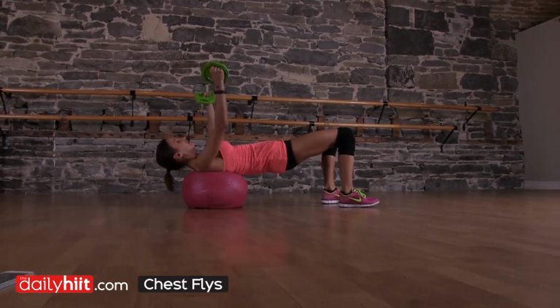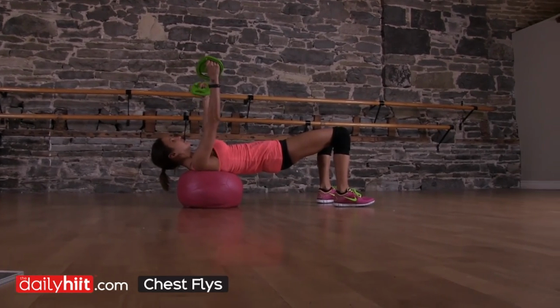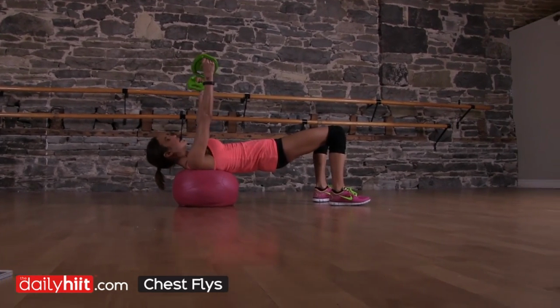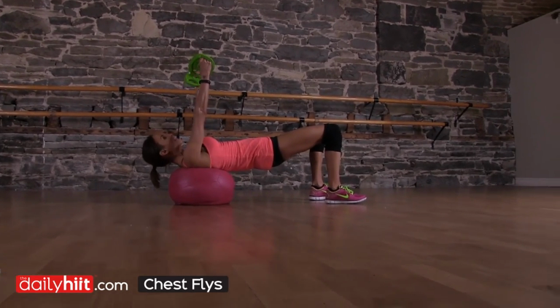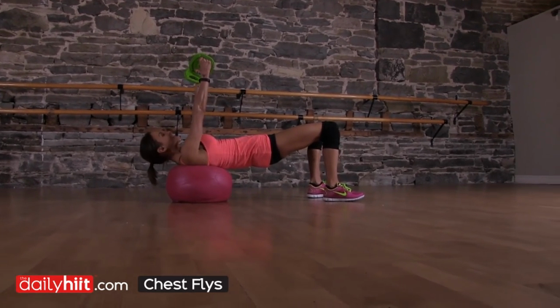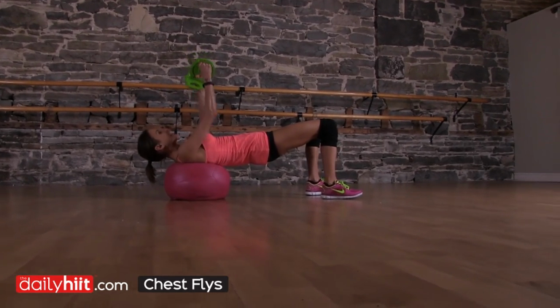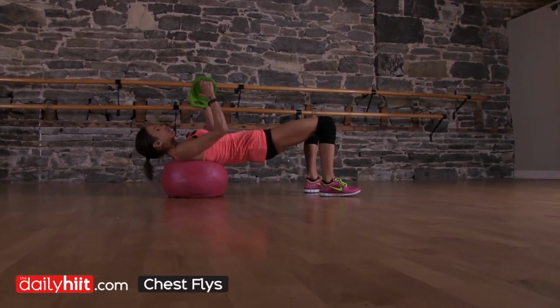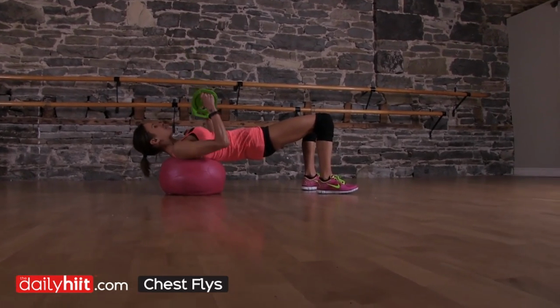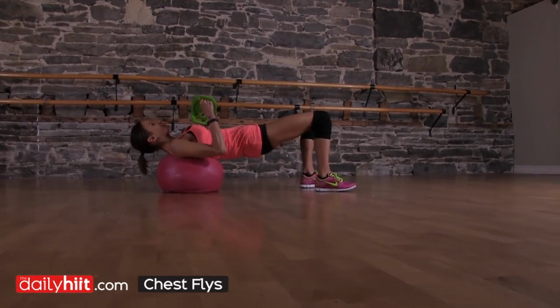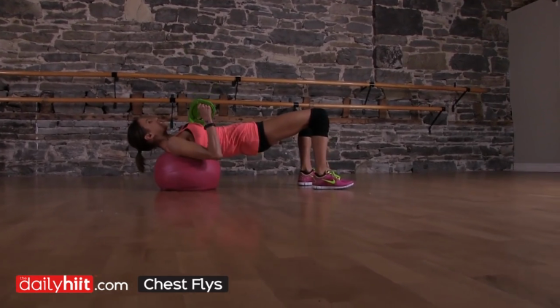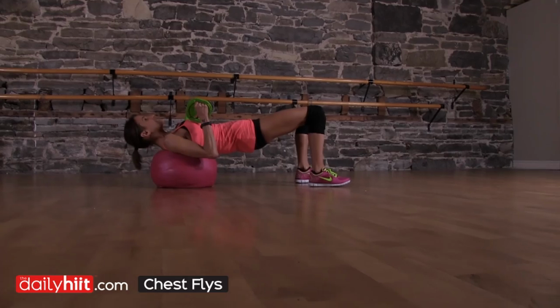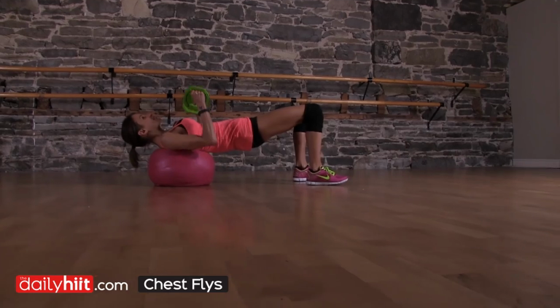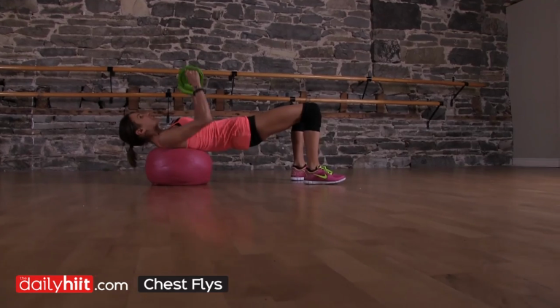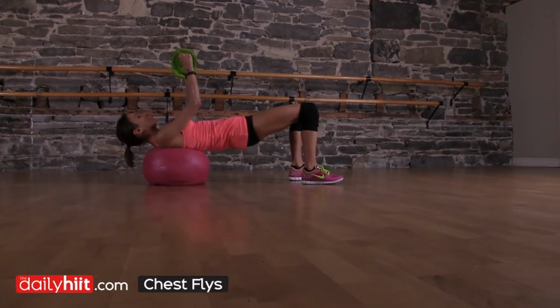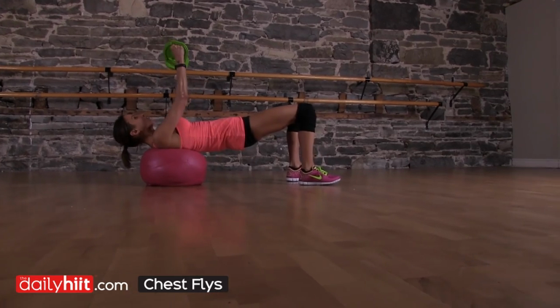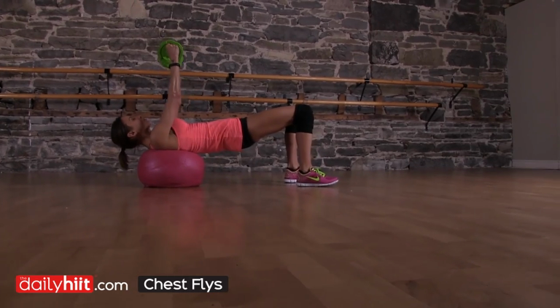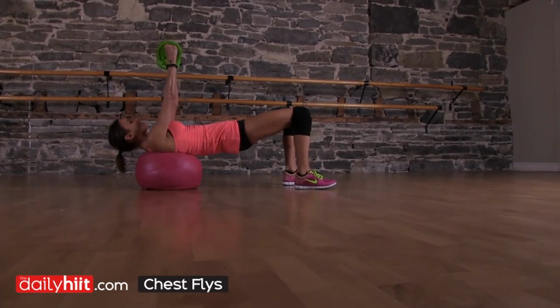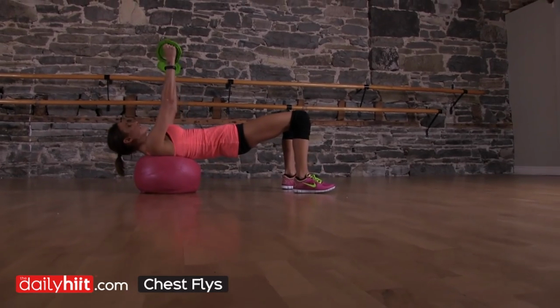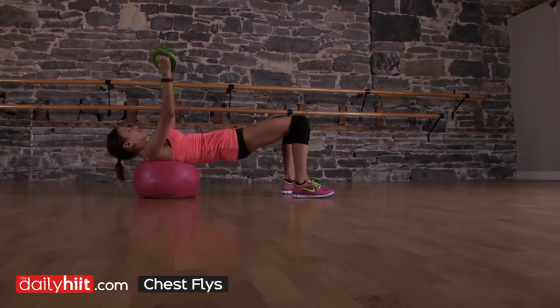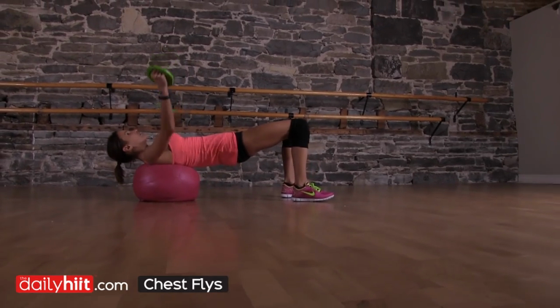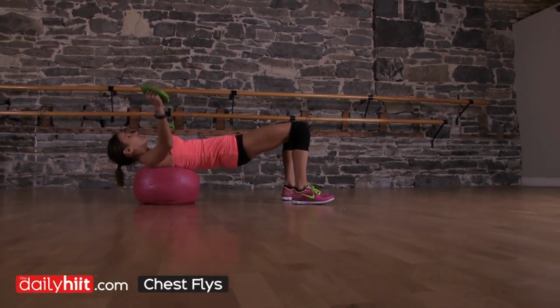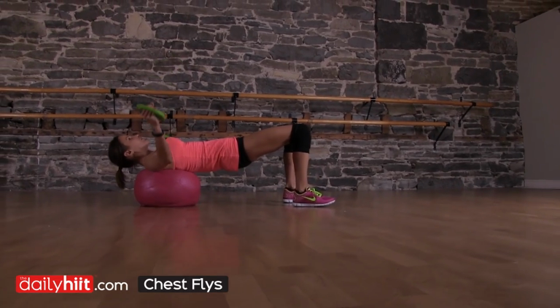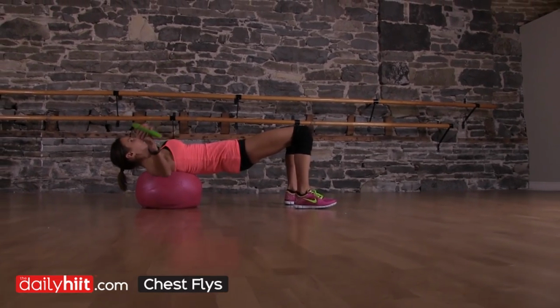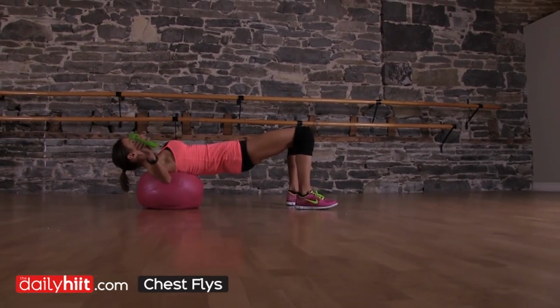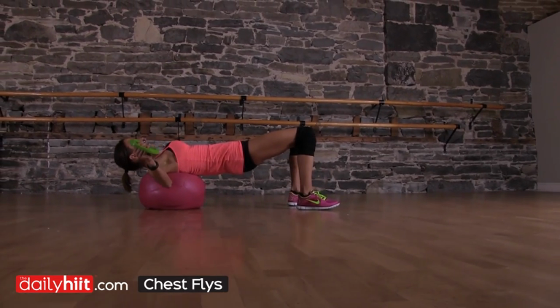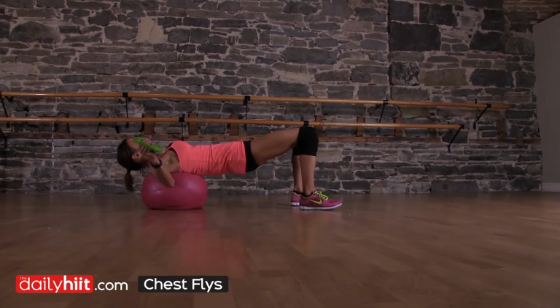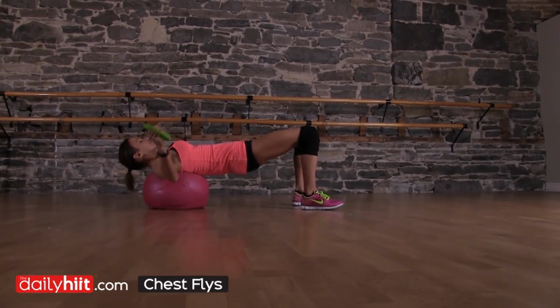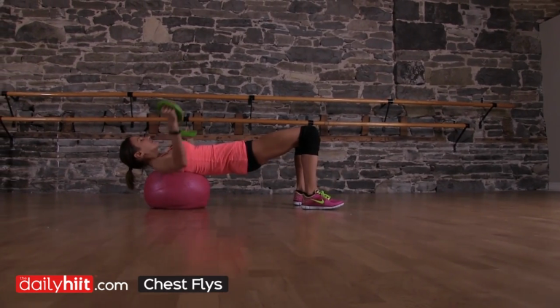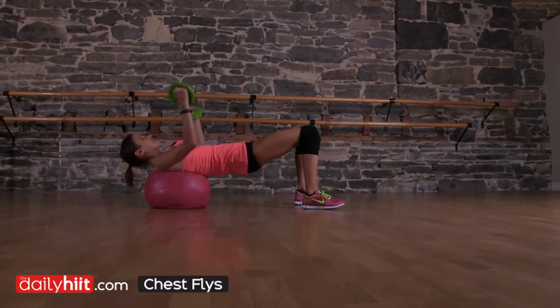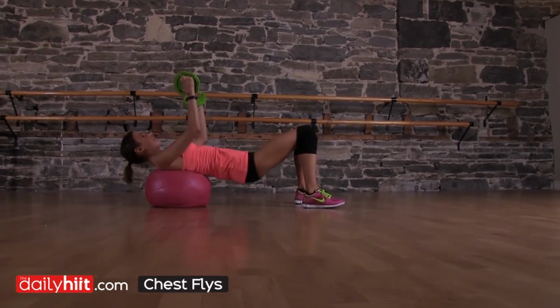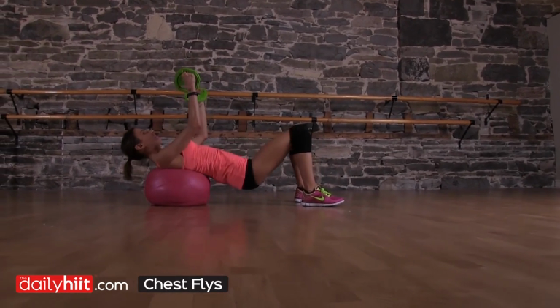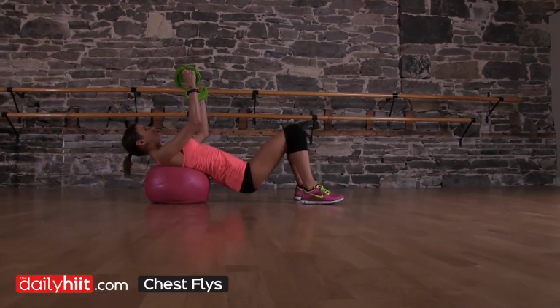Keep your head in line with the chest, all the way down, all the way out. And that's it.